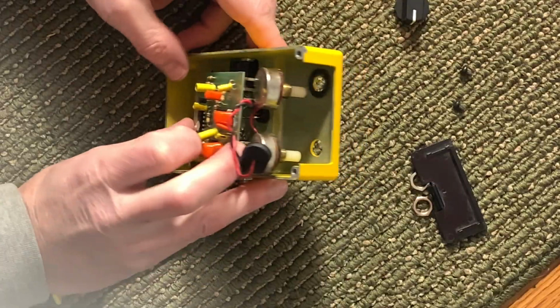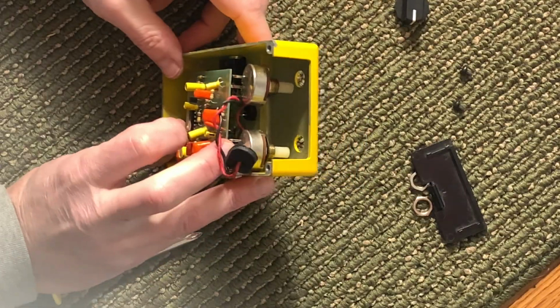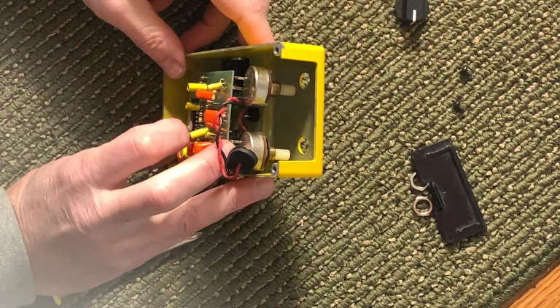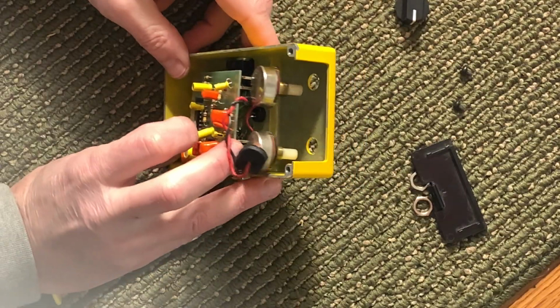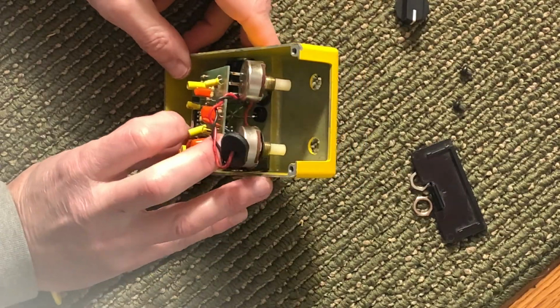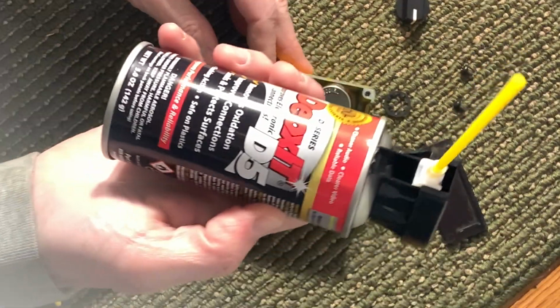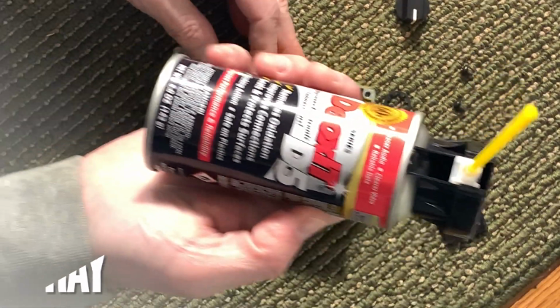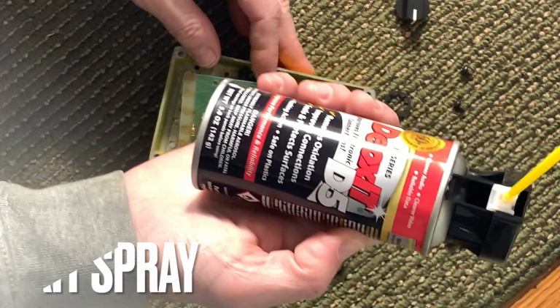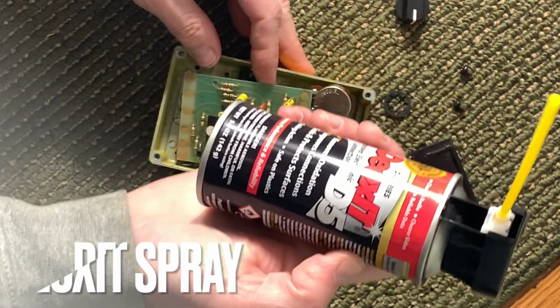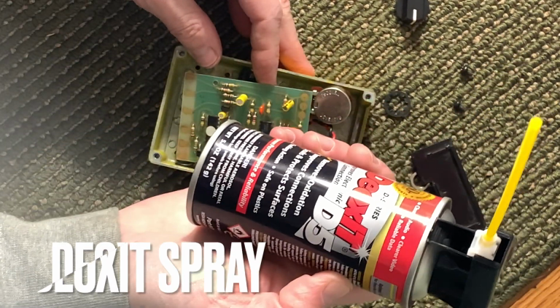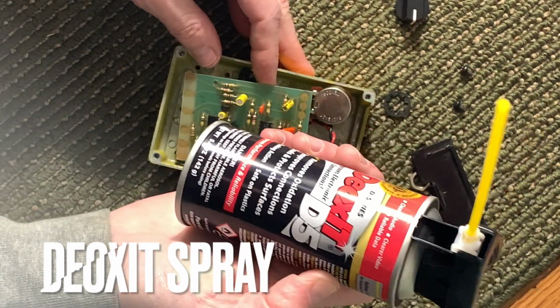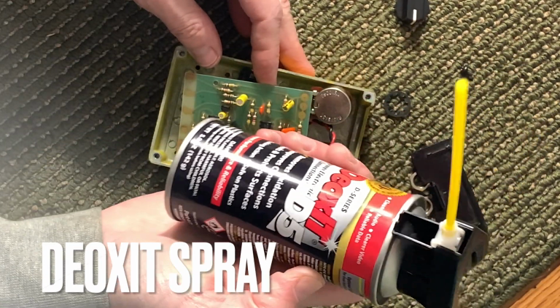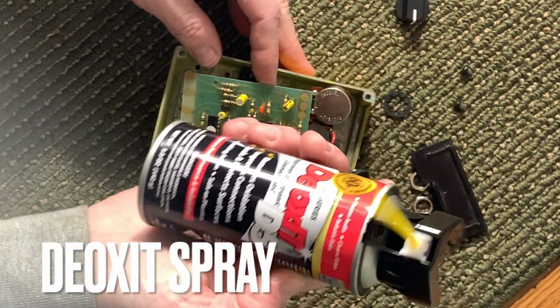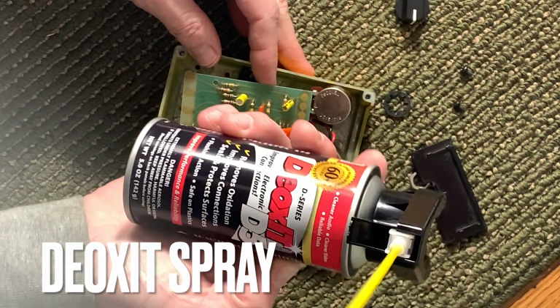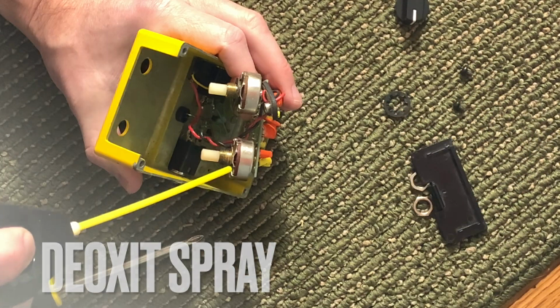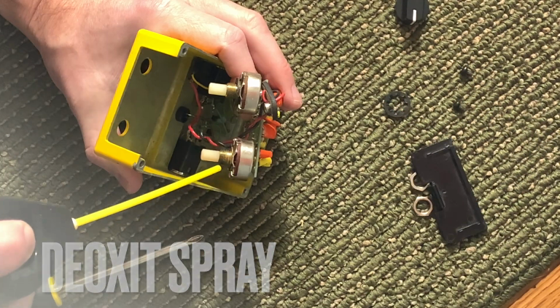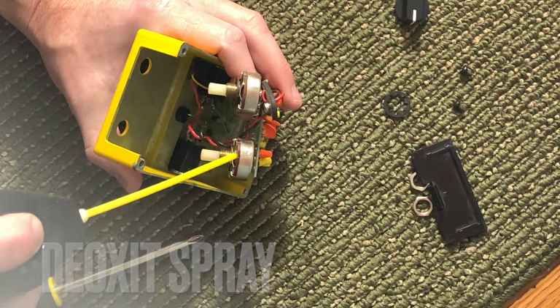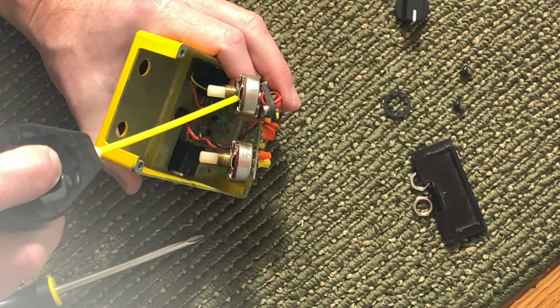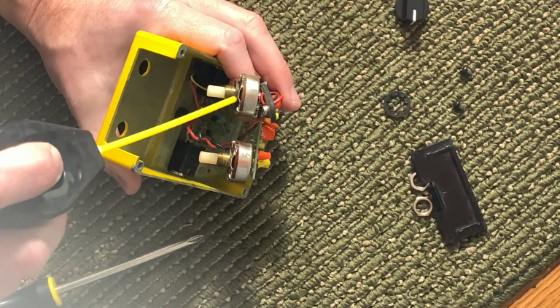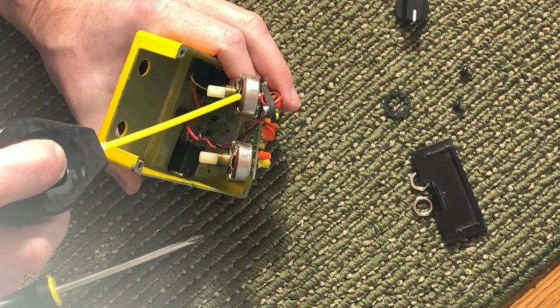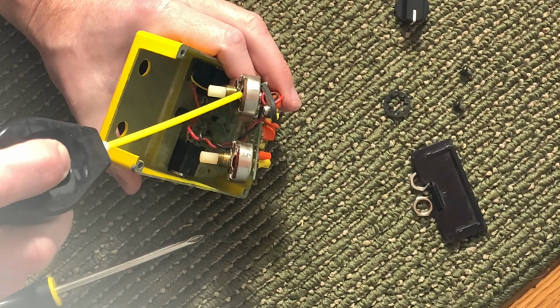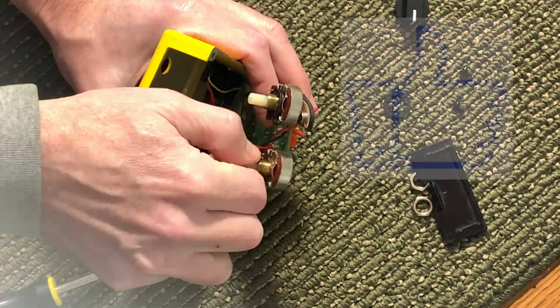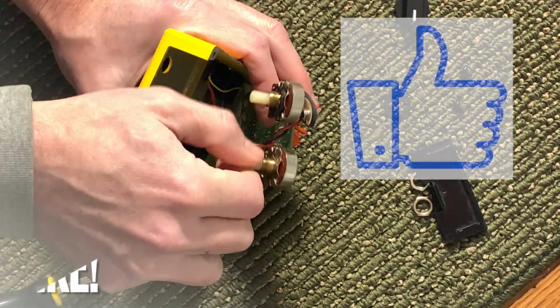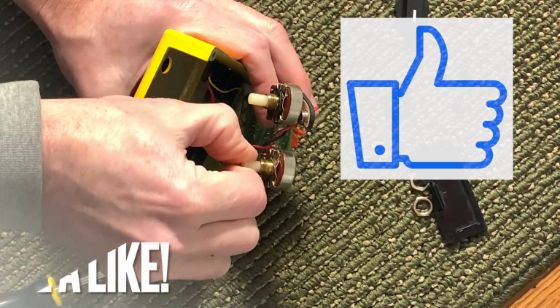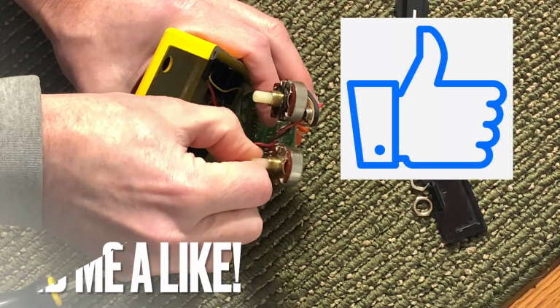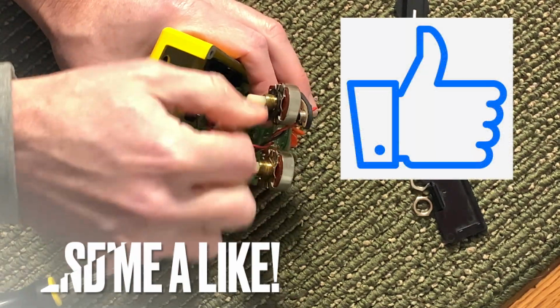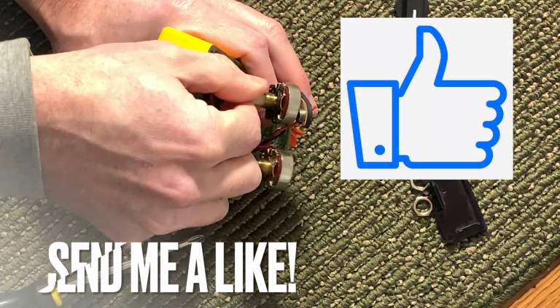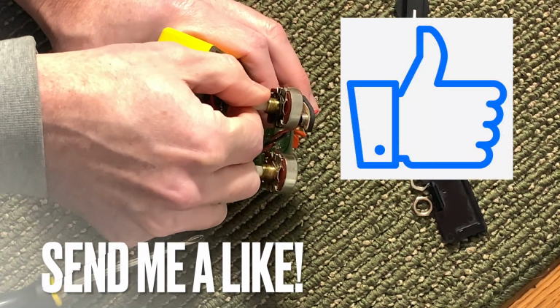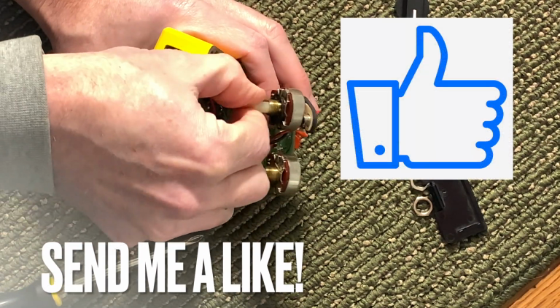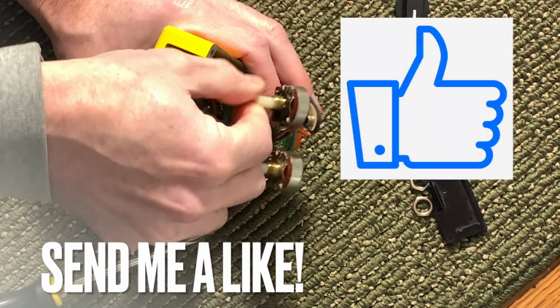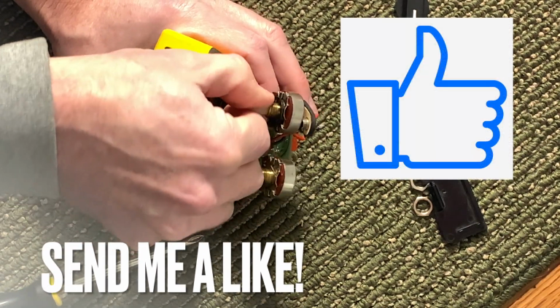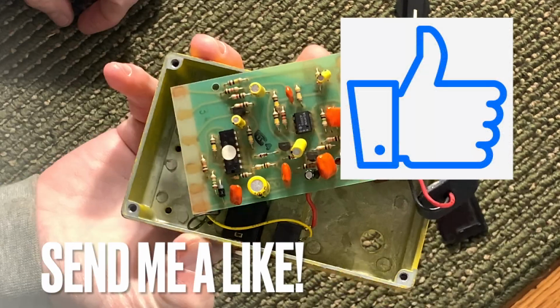Get yourself a bottle of Deoxit. Spray it into the pots. Work it in there real nice.